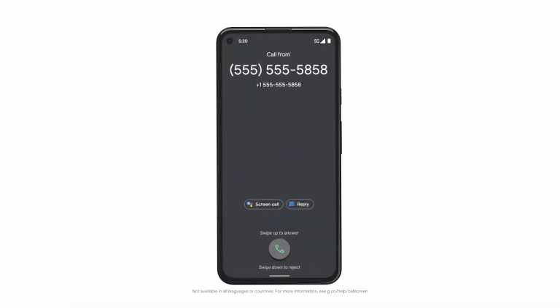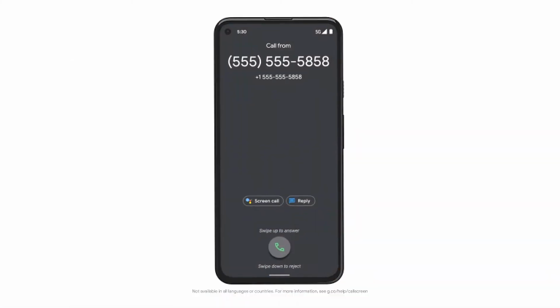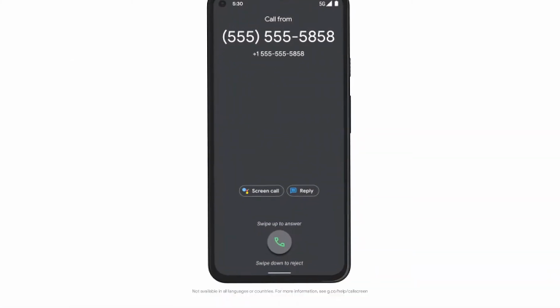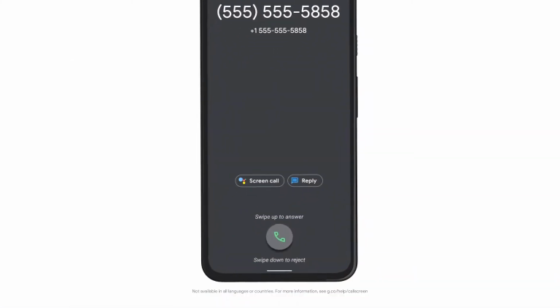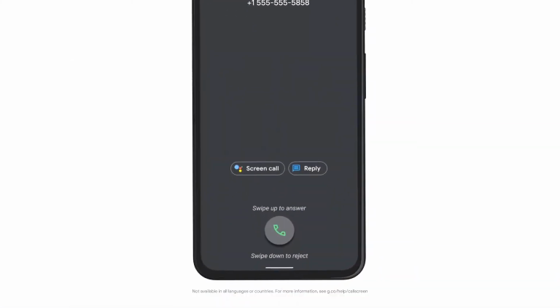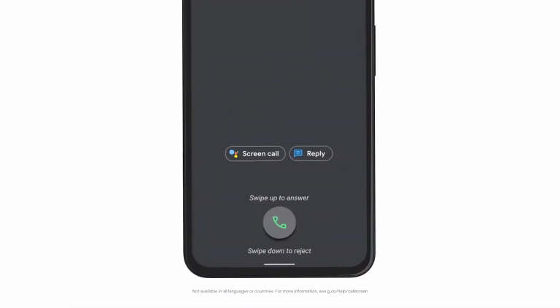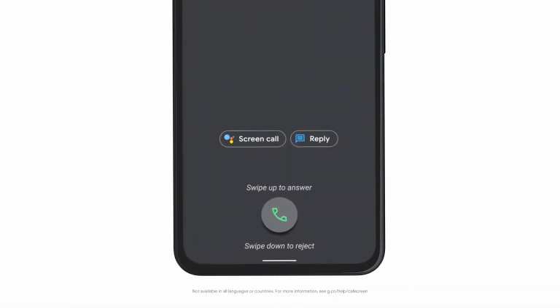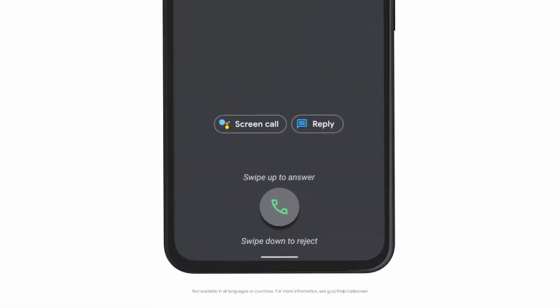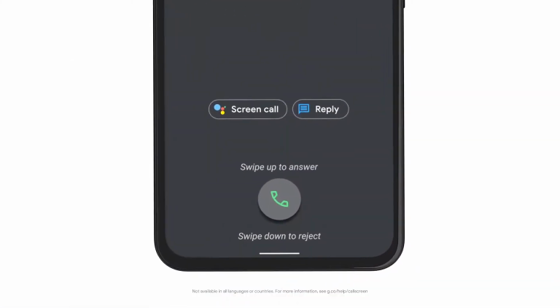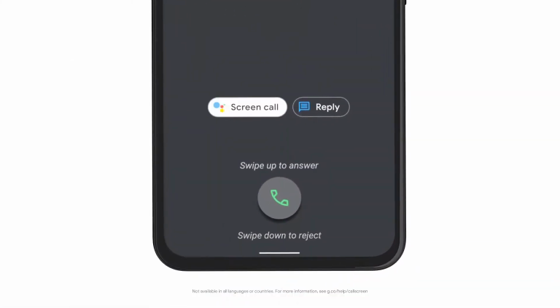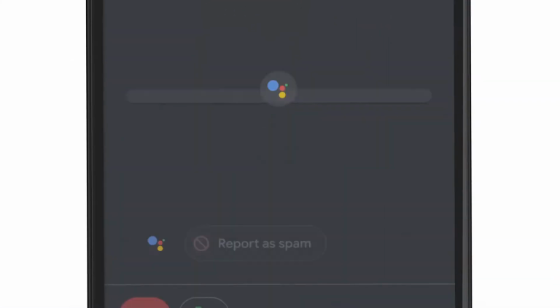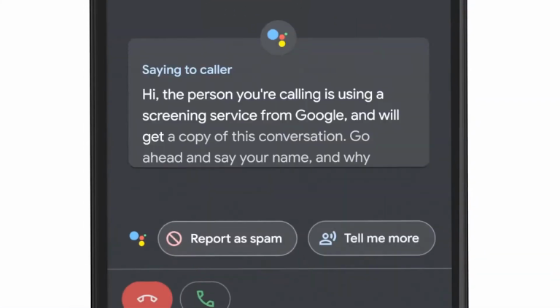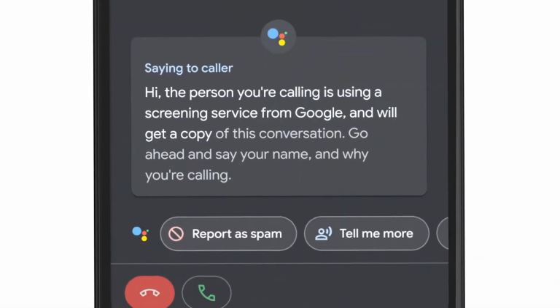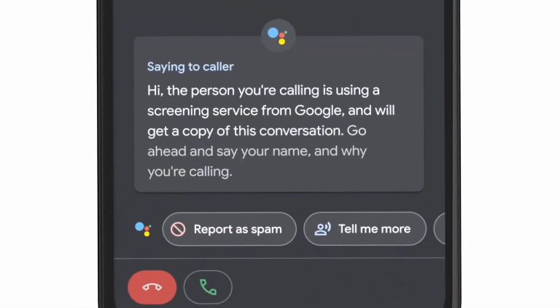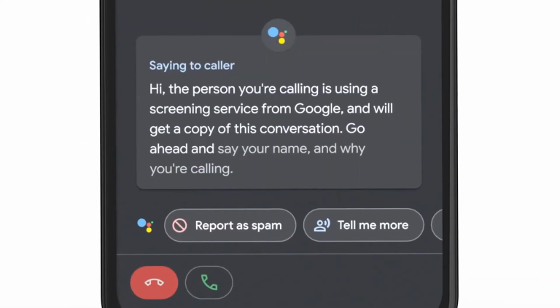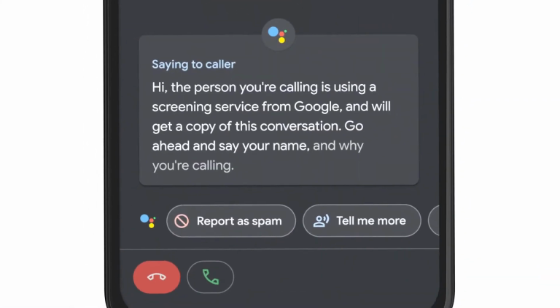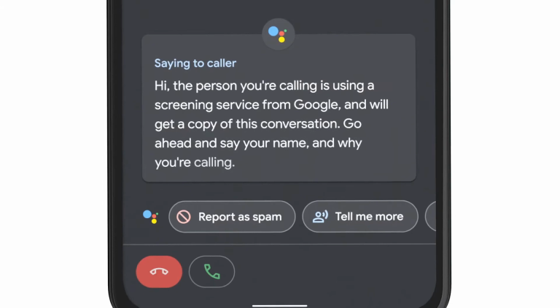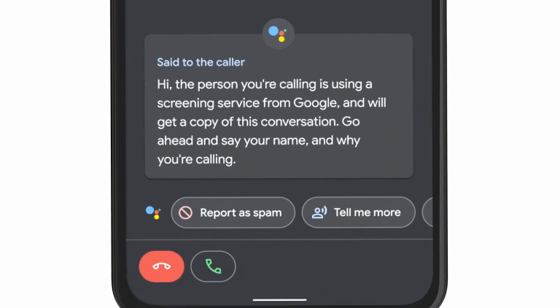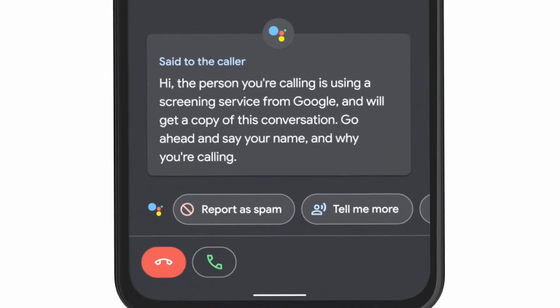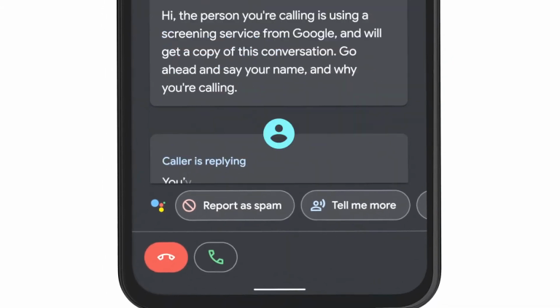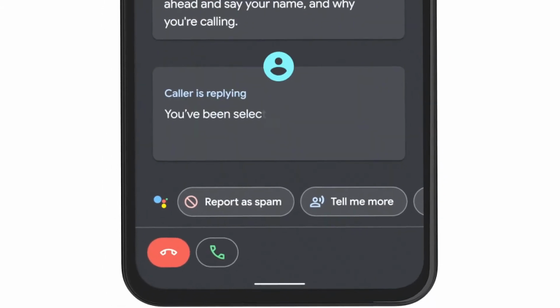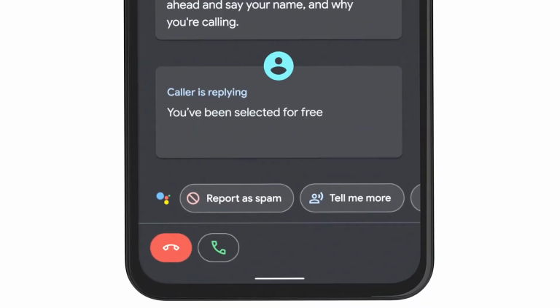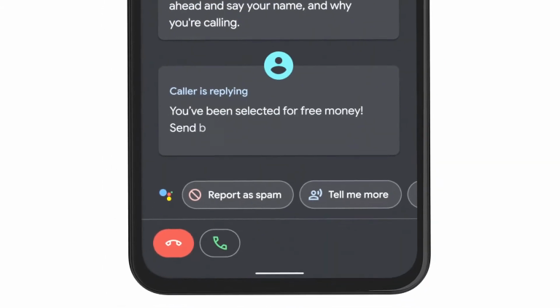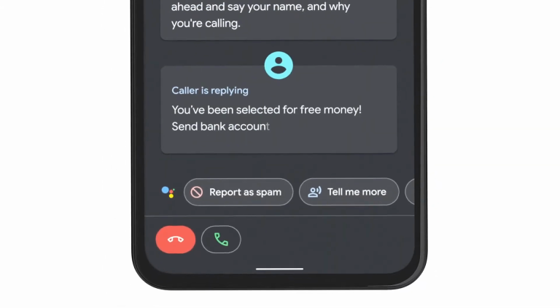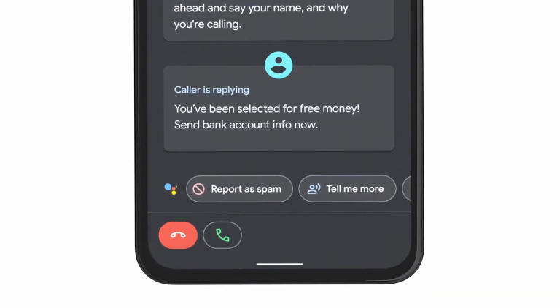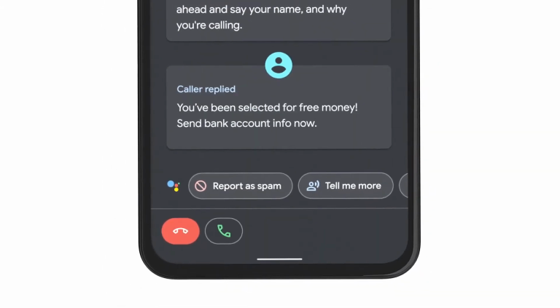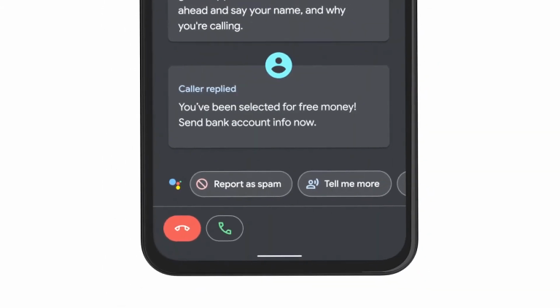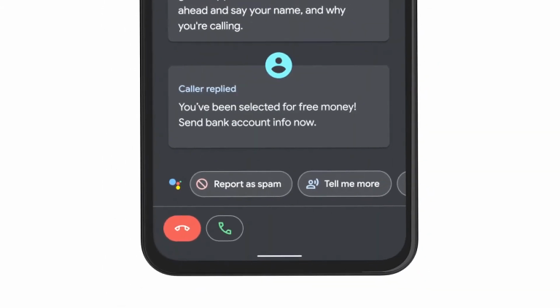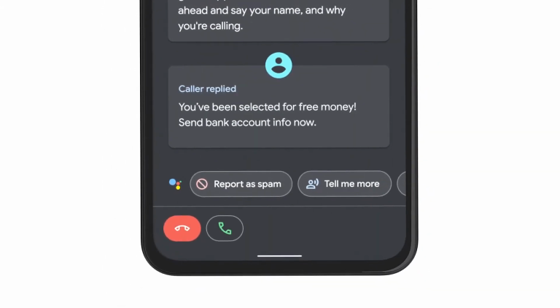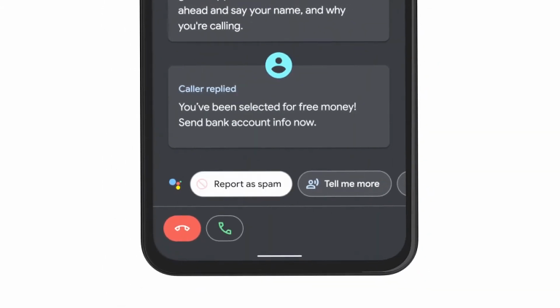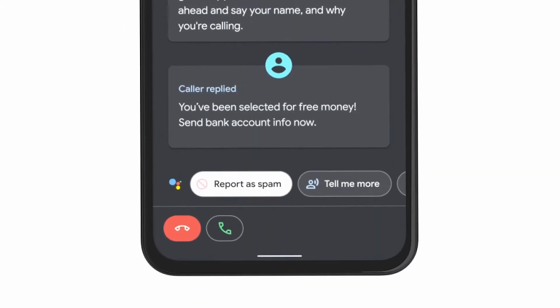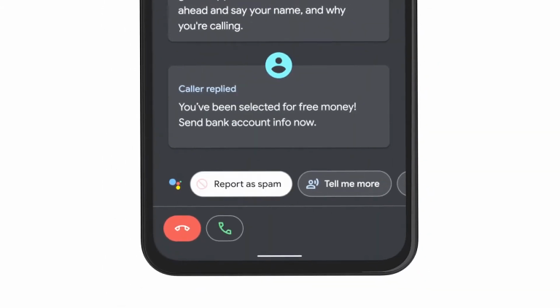Did you know the Pixel 5a can screen unknown numbers to catch spammers and unwanted callers? Send bank account info now. Don't think so.